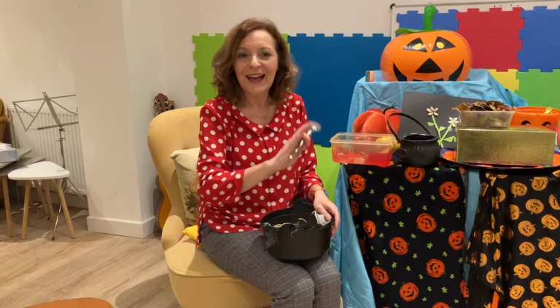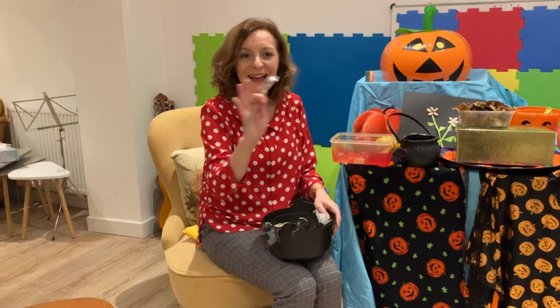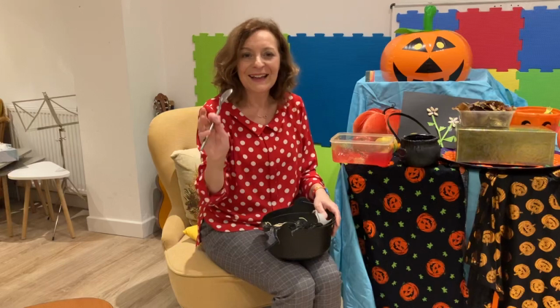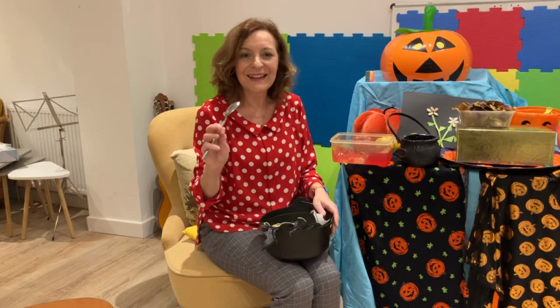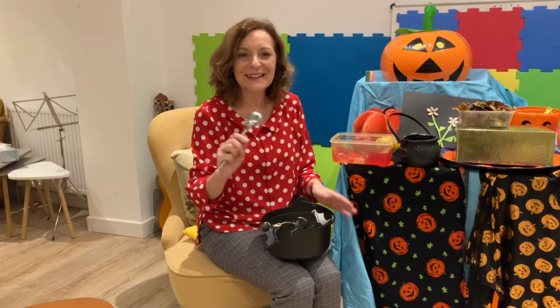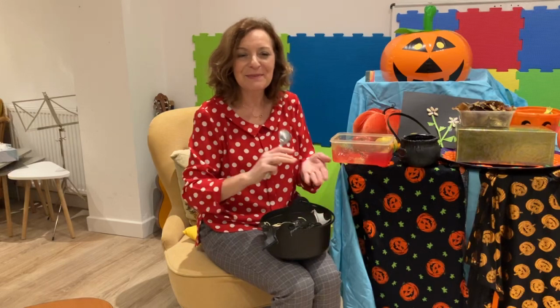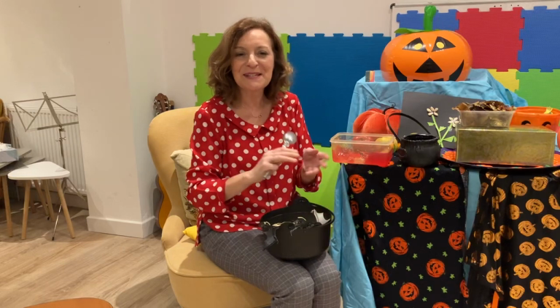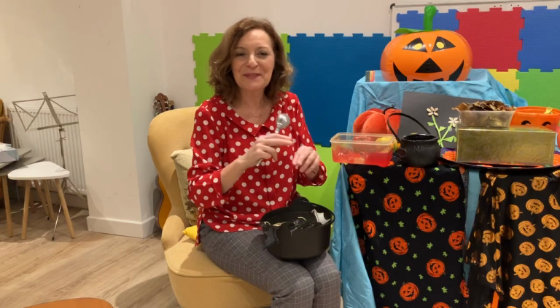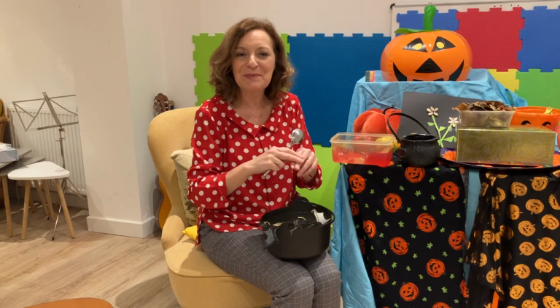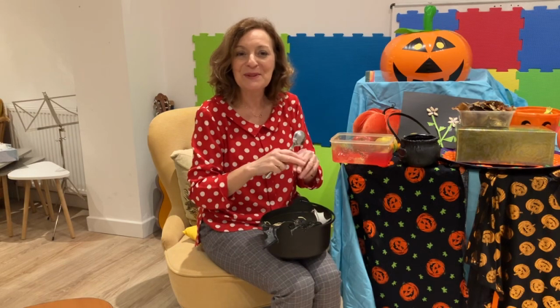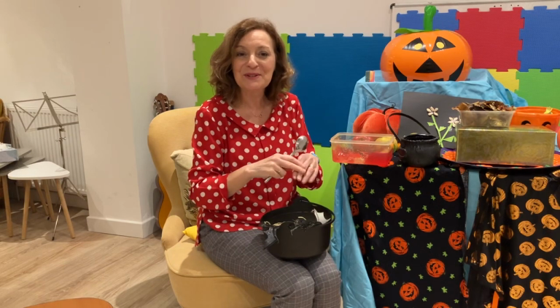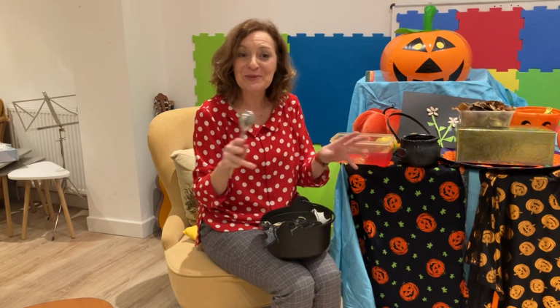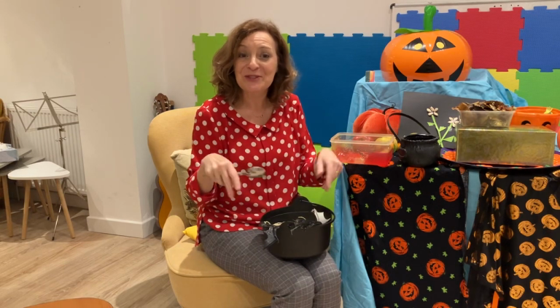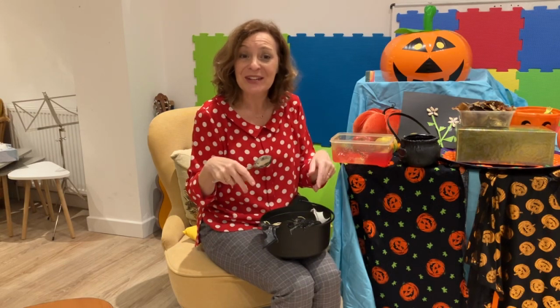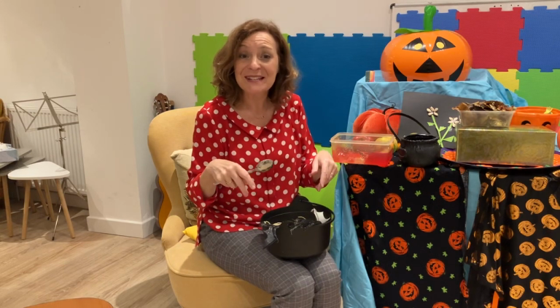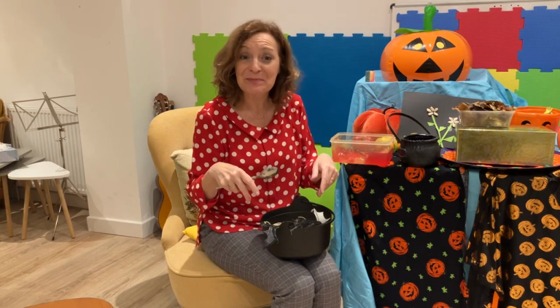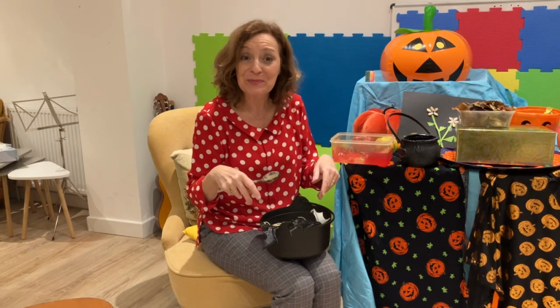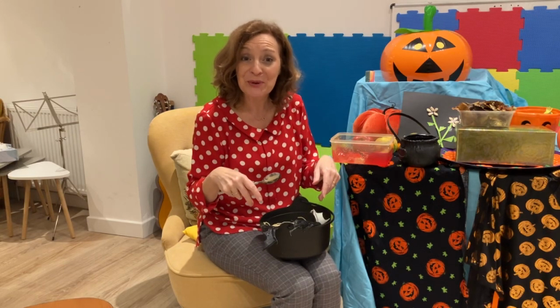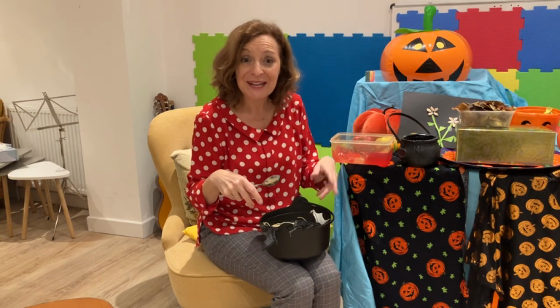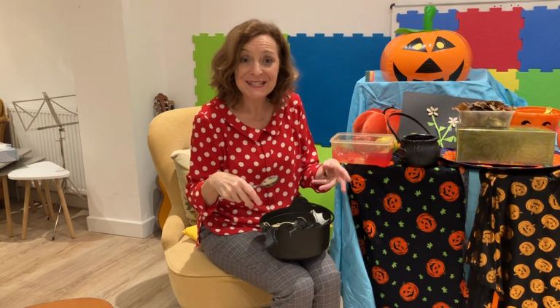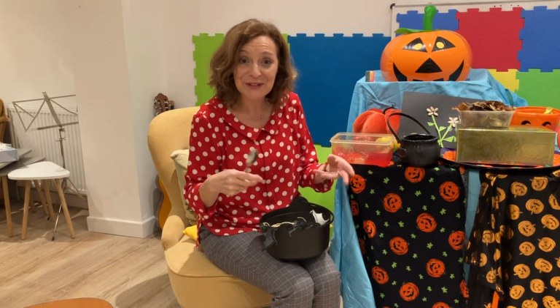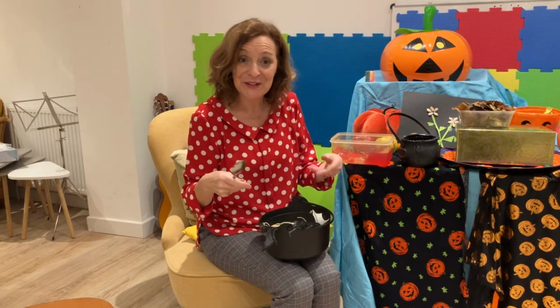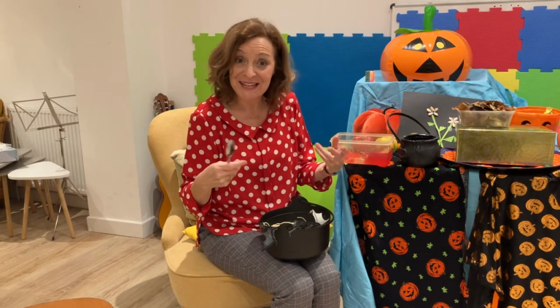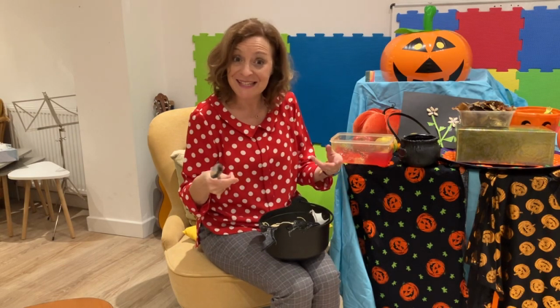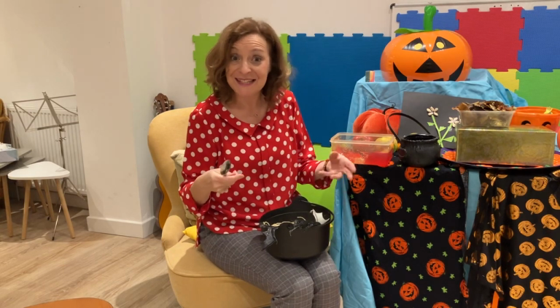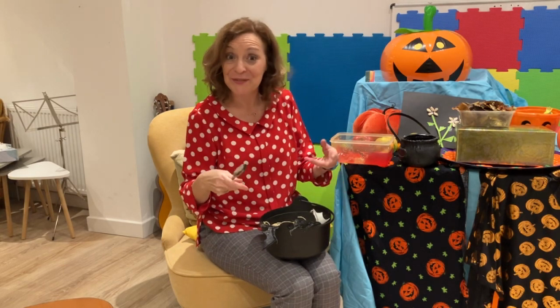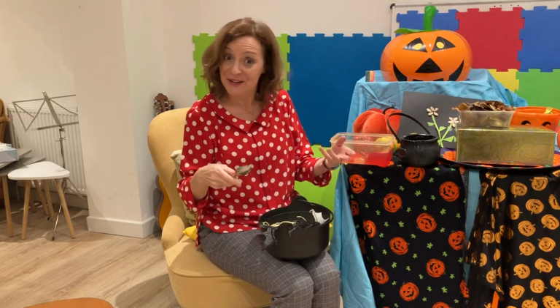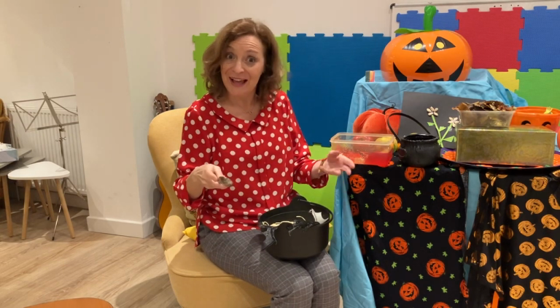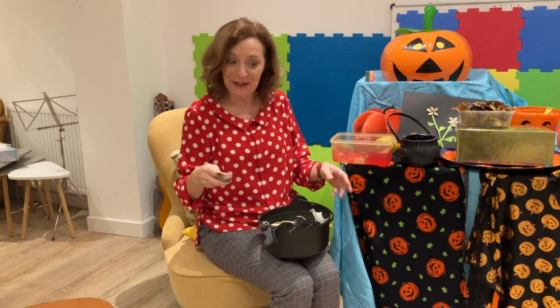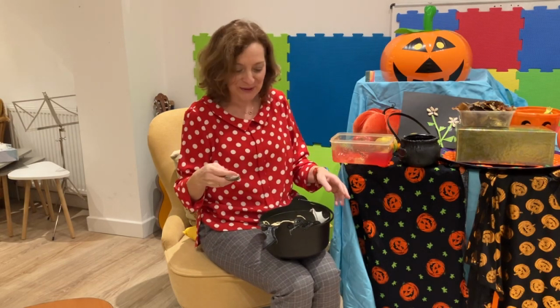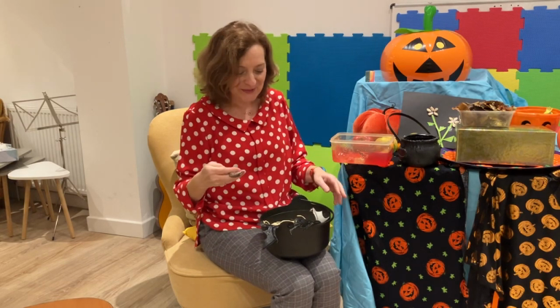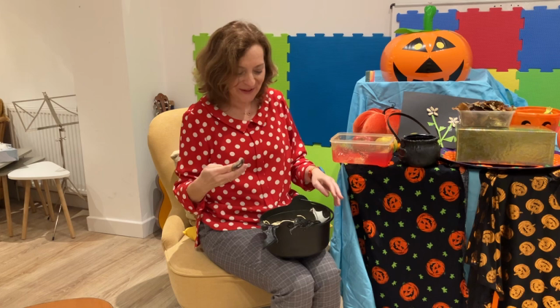Hi, it's Mrs. Funny Boots. Just sharing some more ideas for sensory Halloween fun.